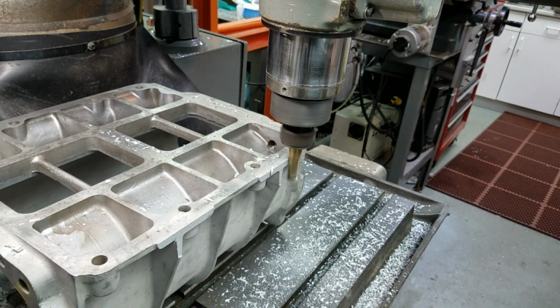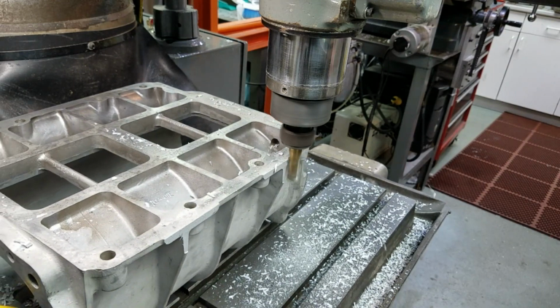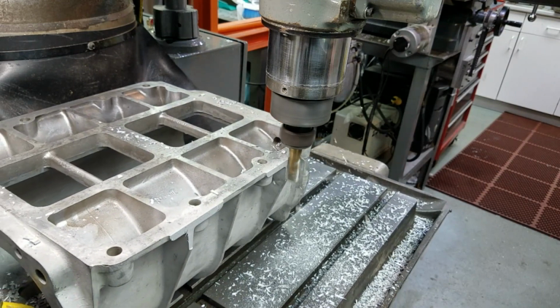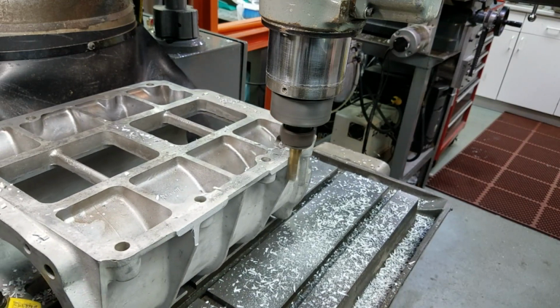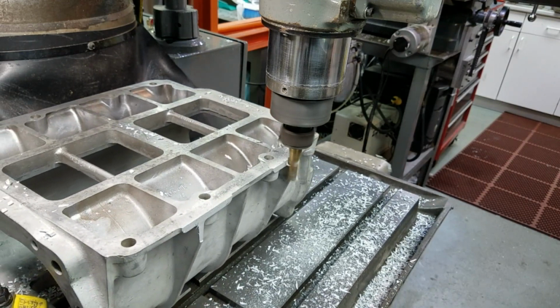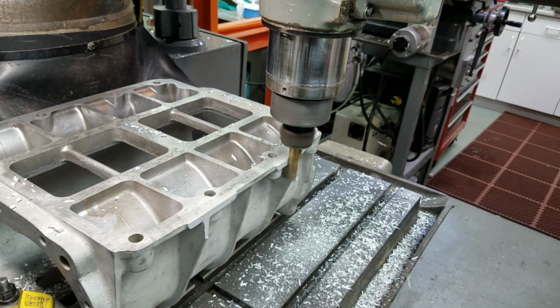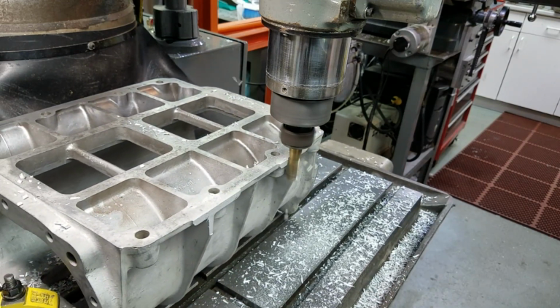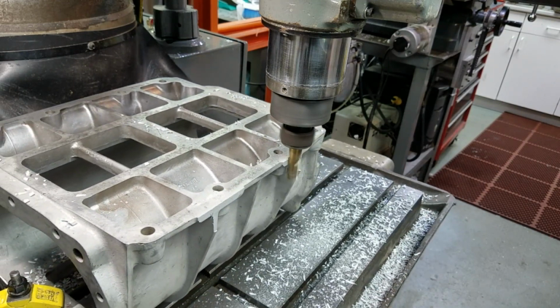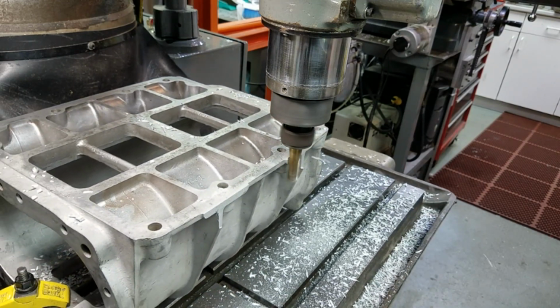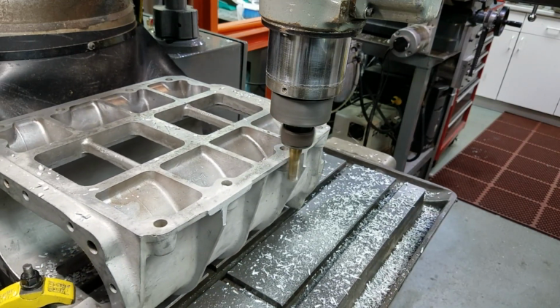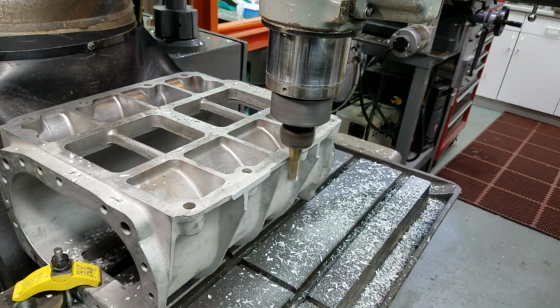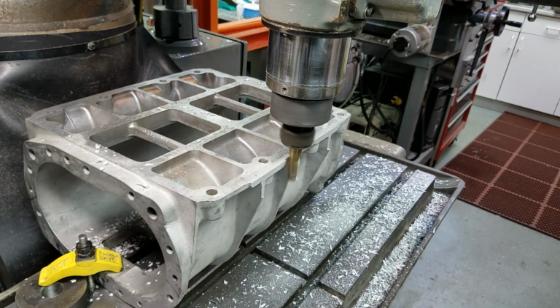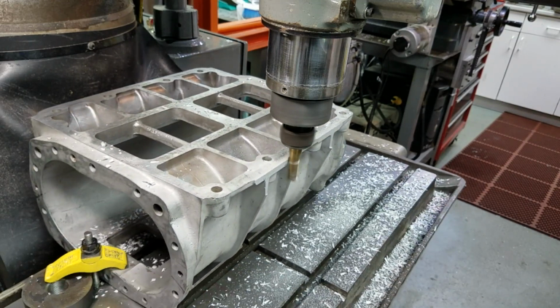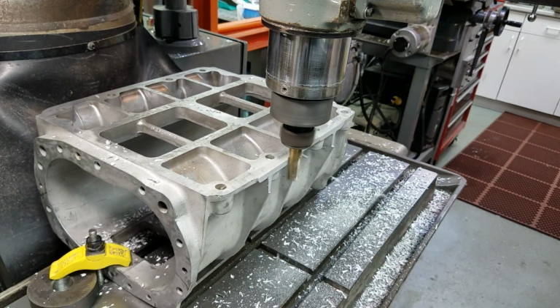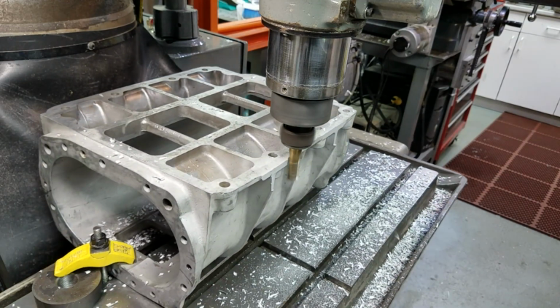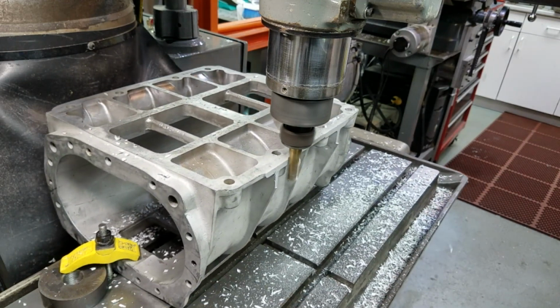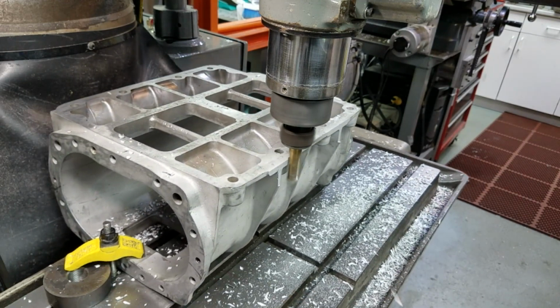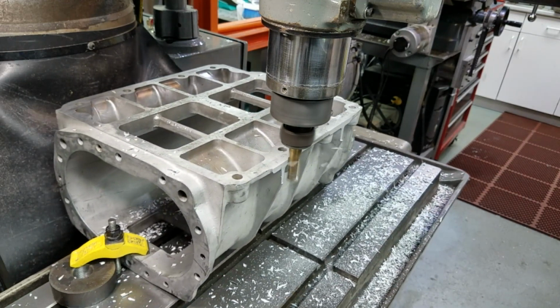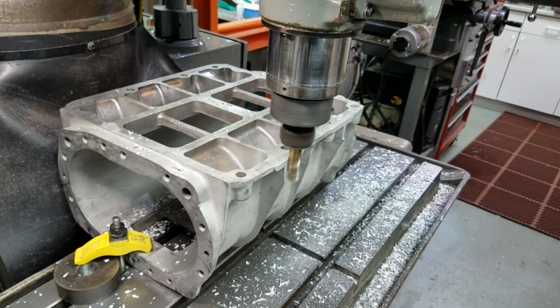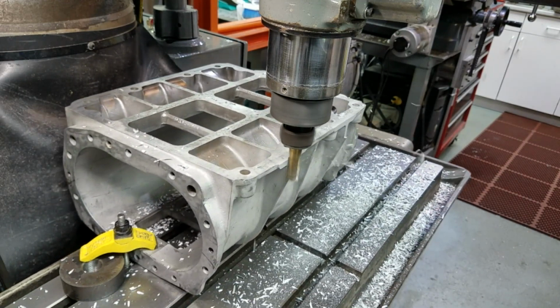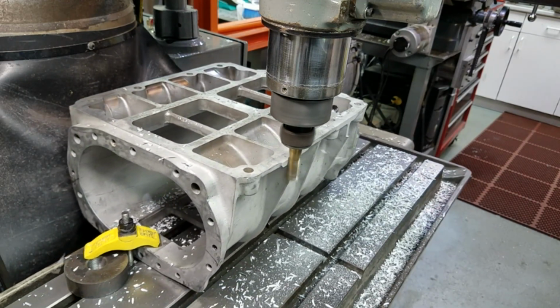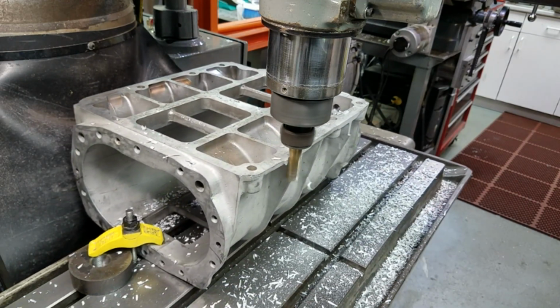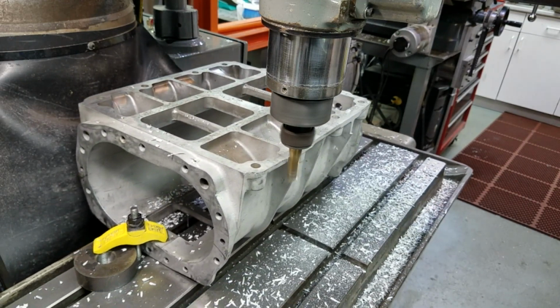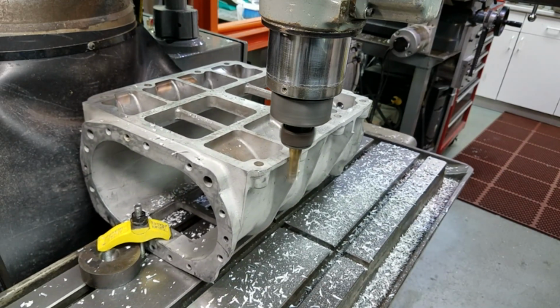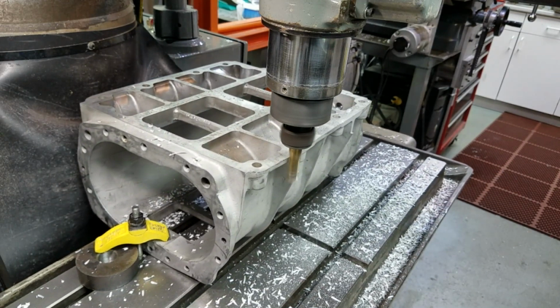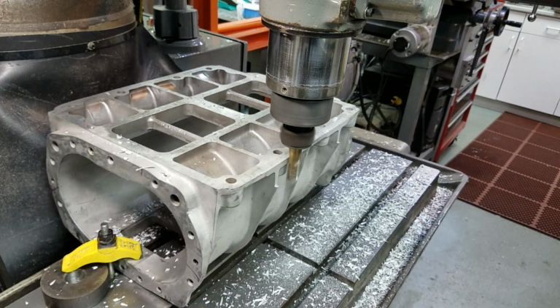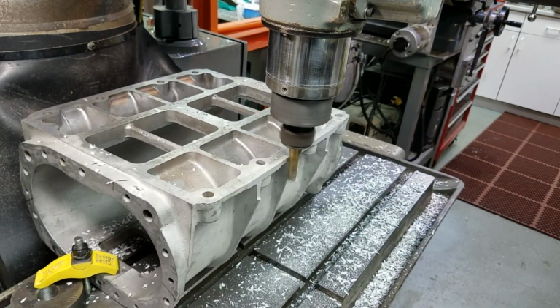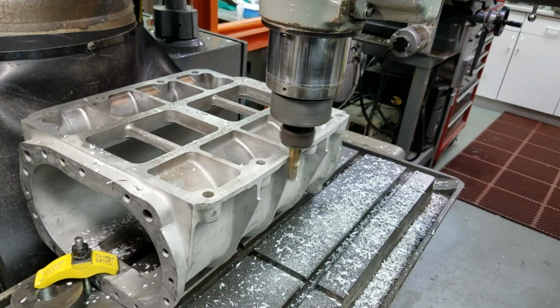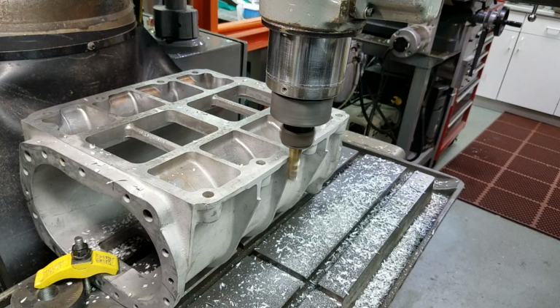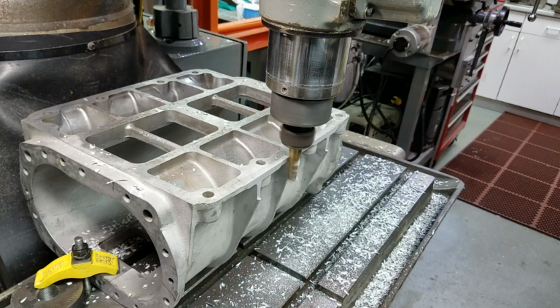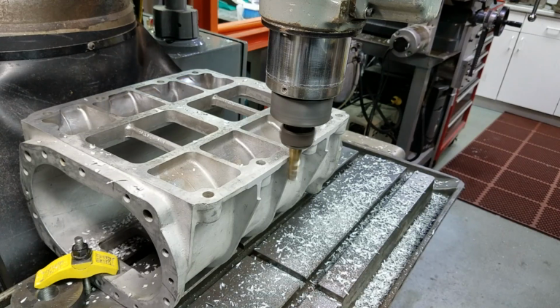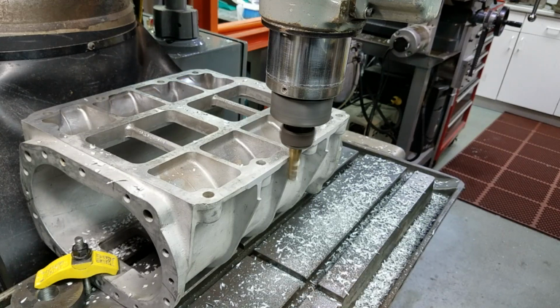I made a series of conservative passes to get the lip off the case, so I didn't take a chance on snapping off my end mill.